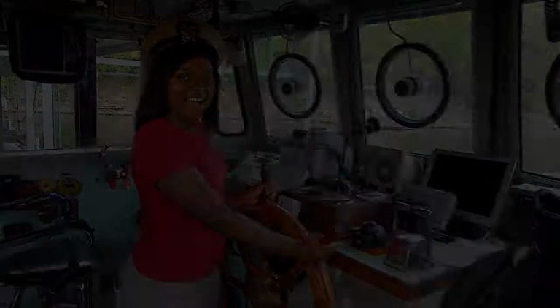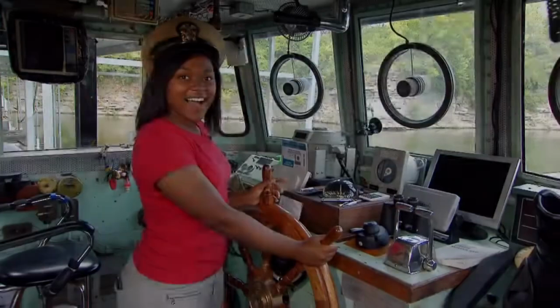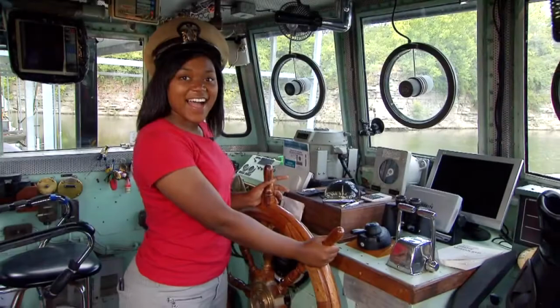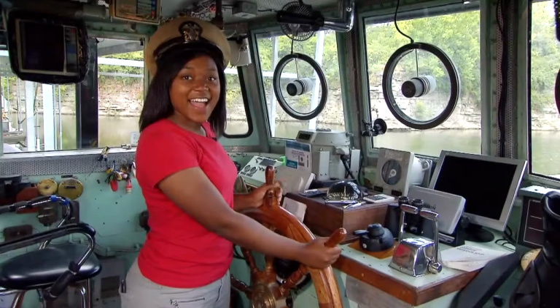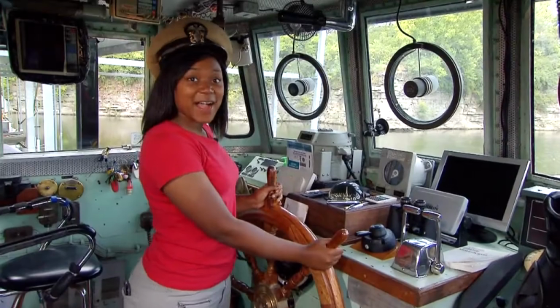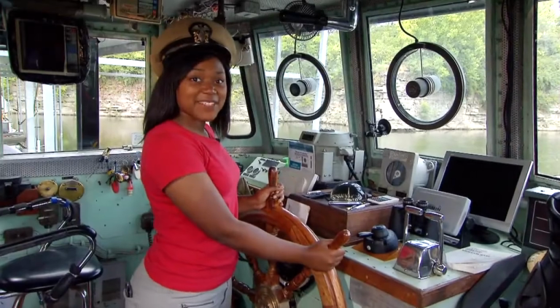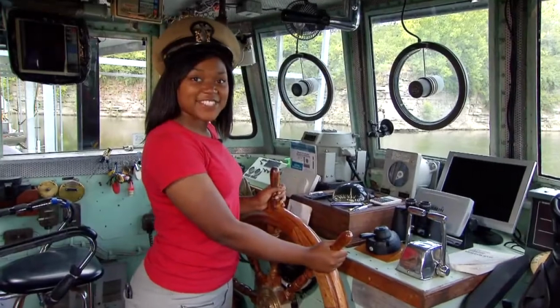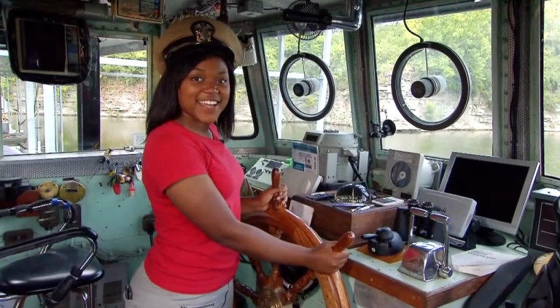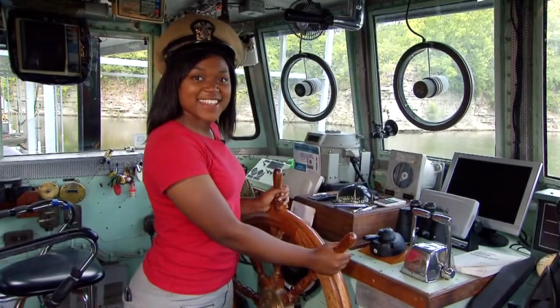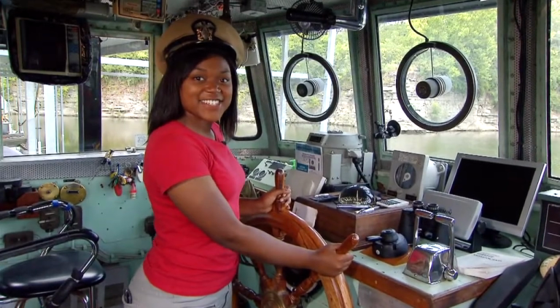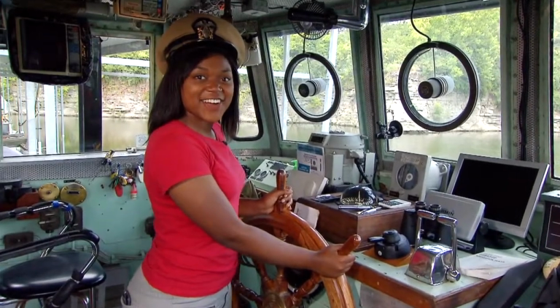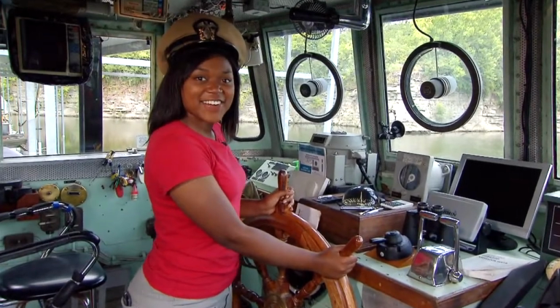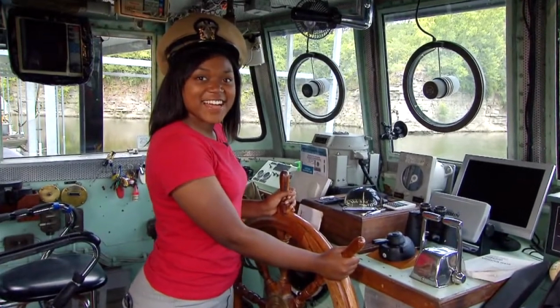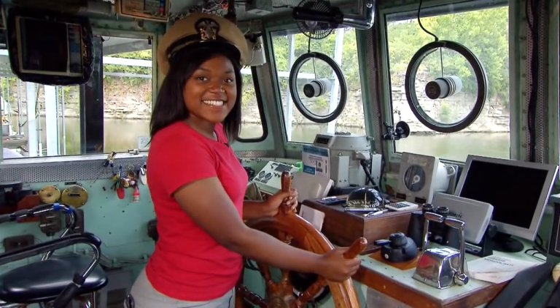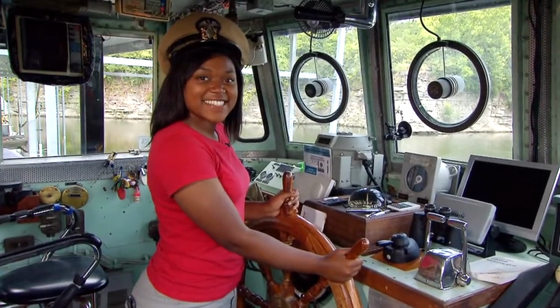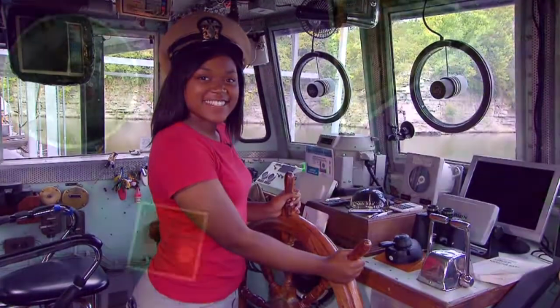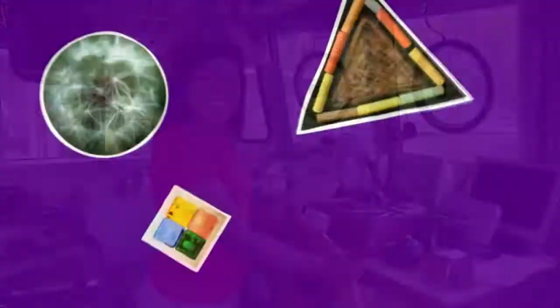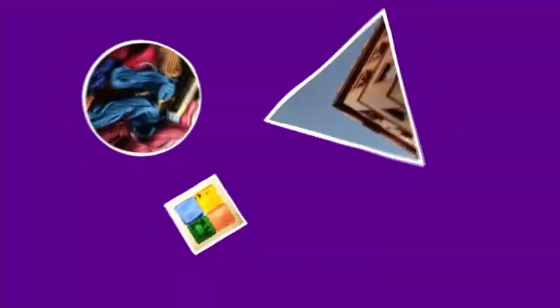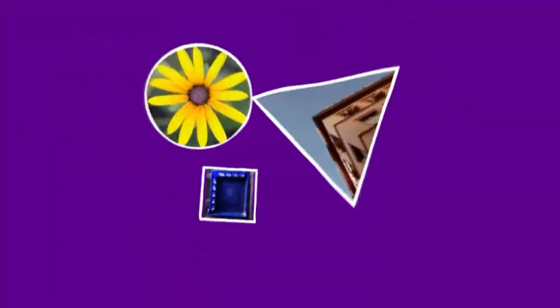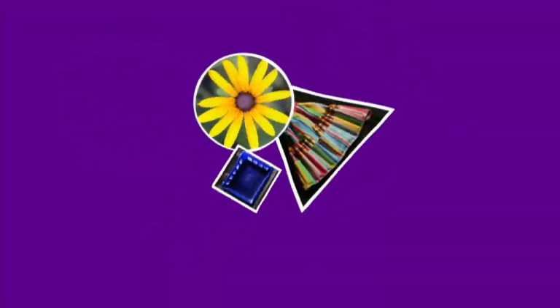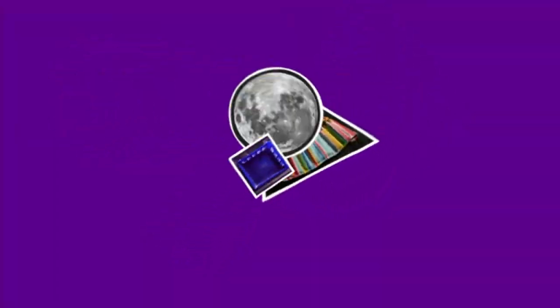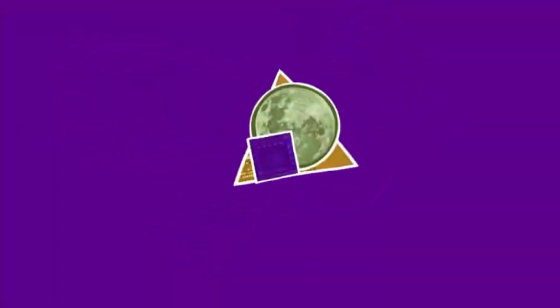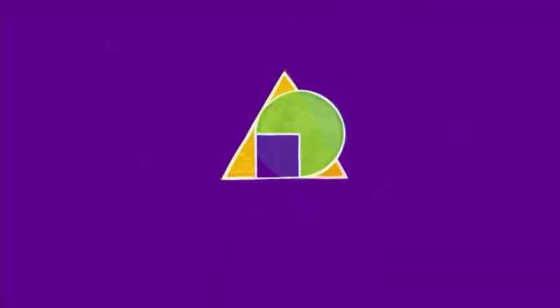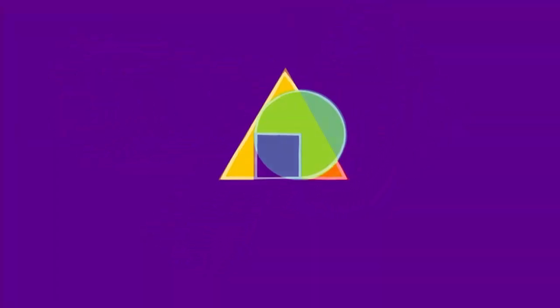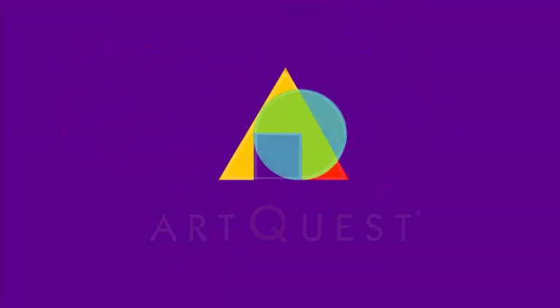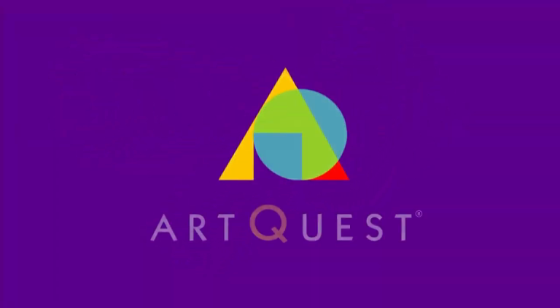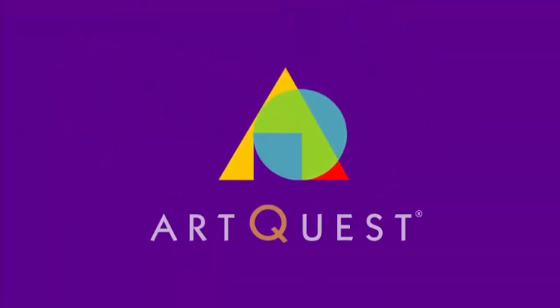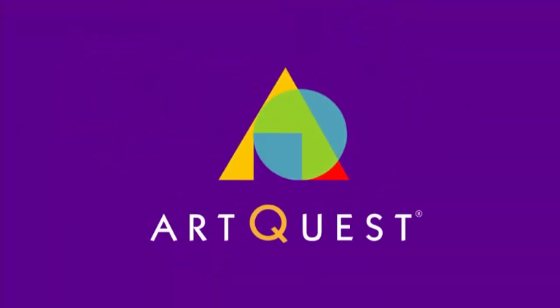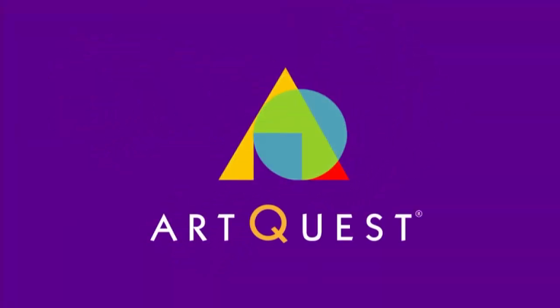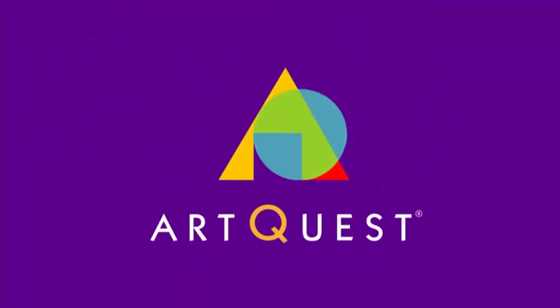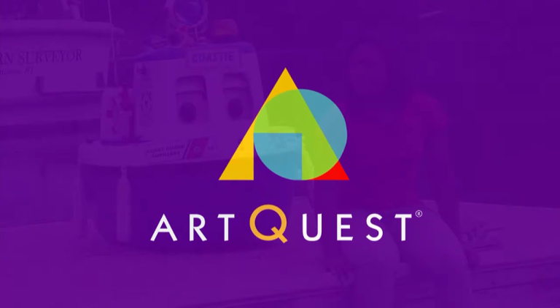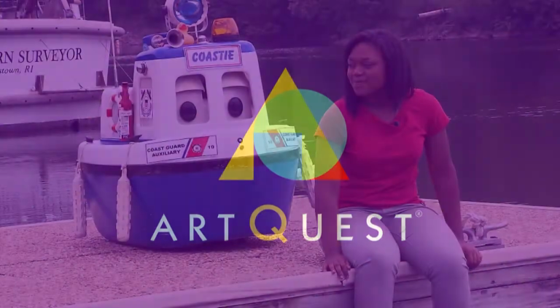Hi, I'm Deja, and this is ArtQuest. ArtQuest!